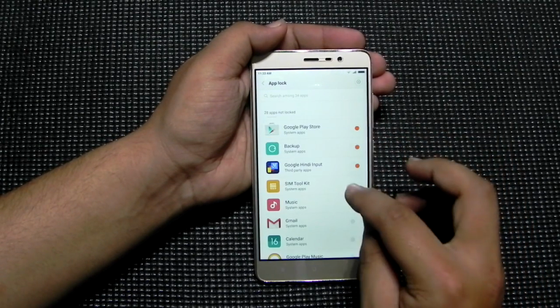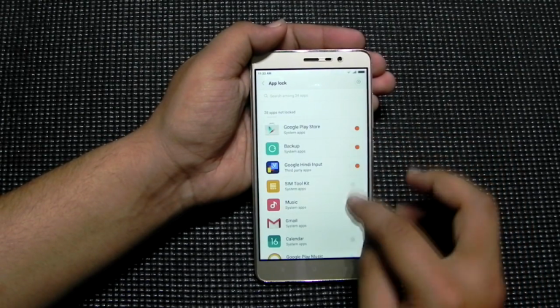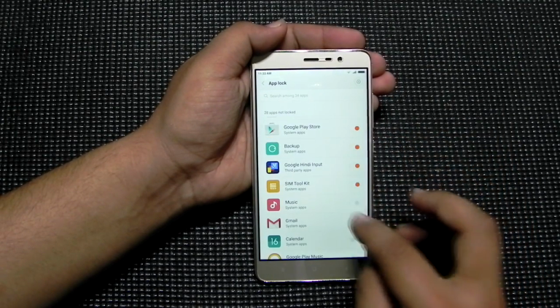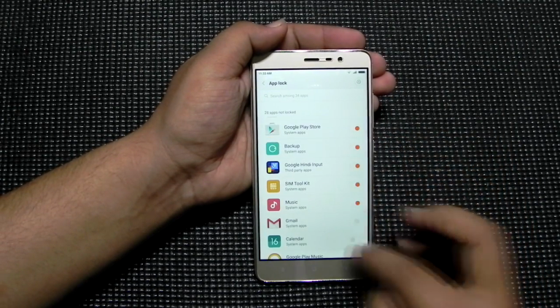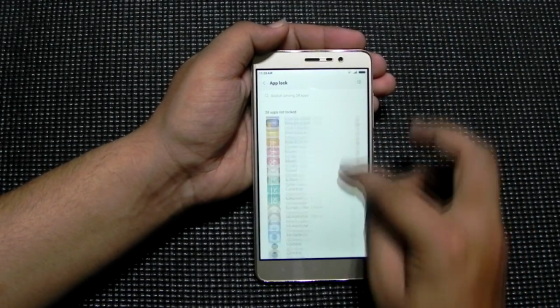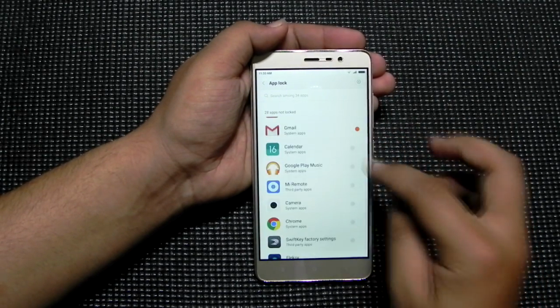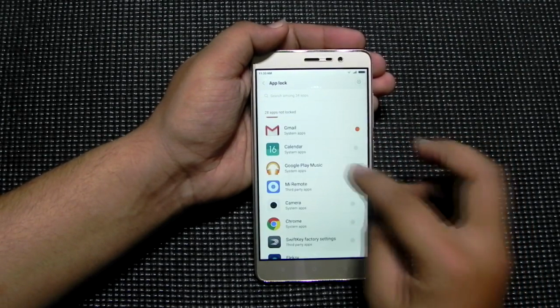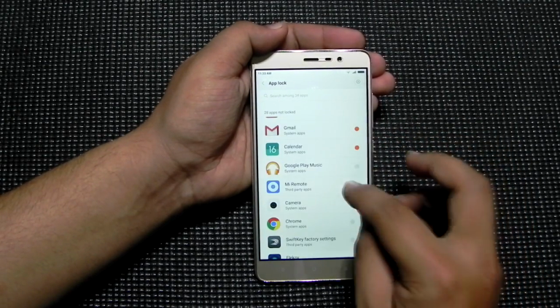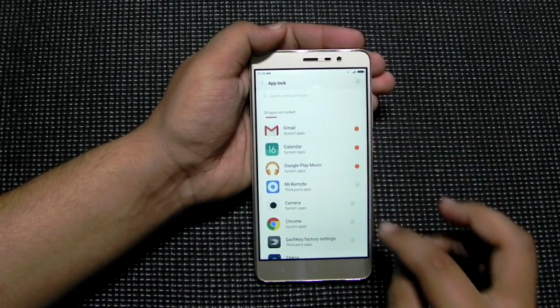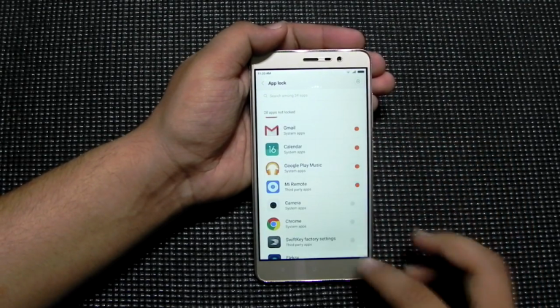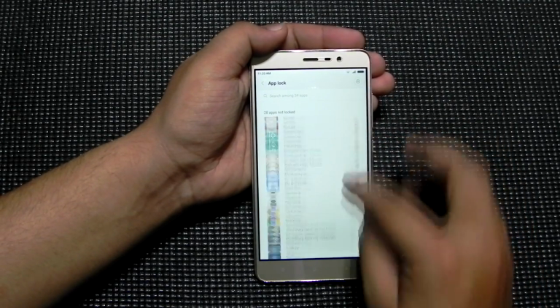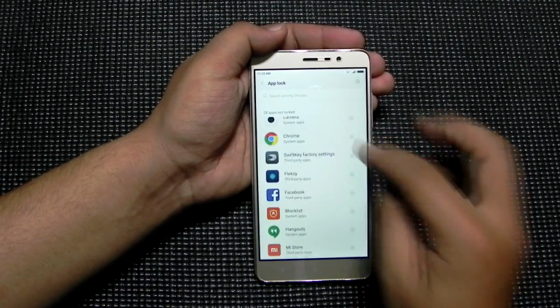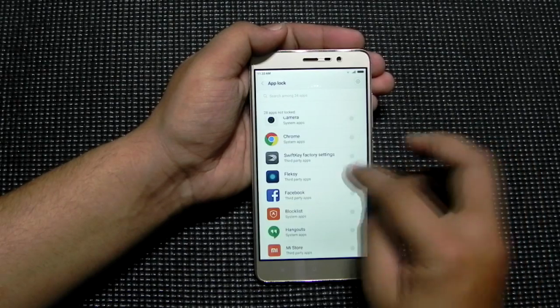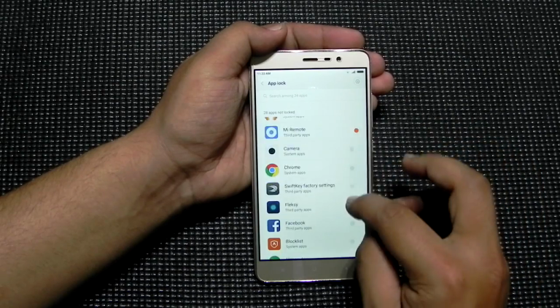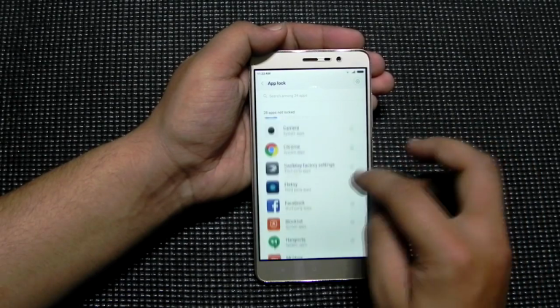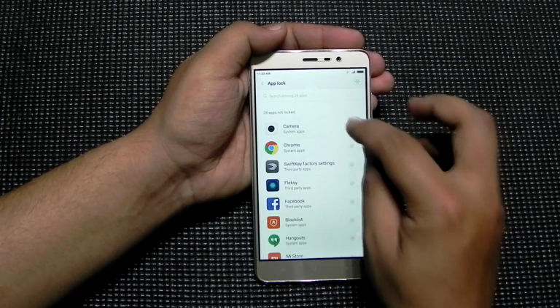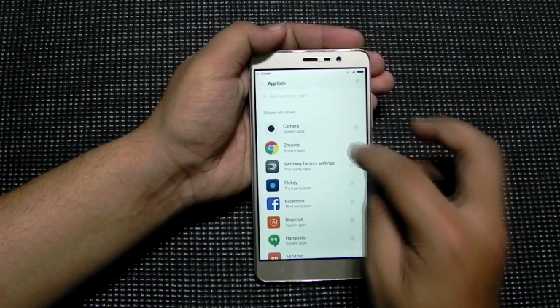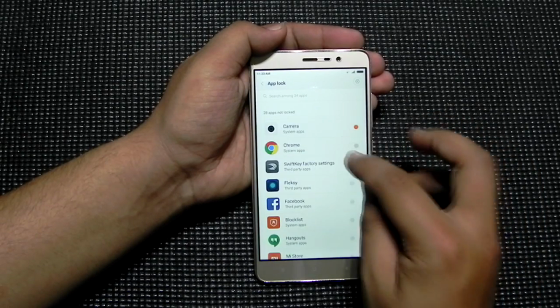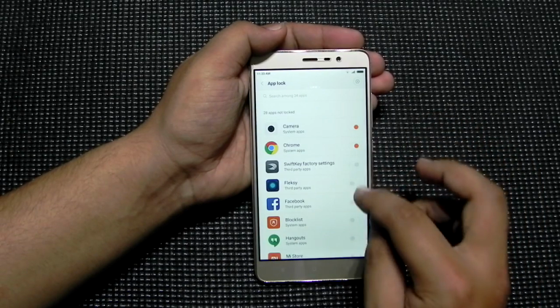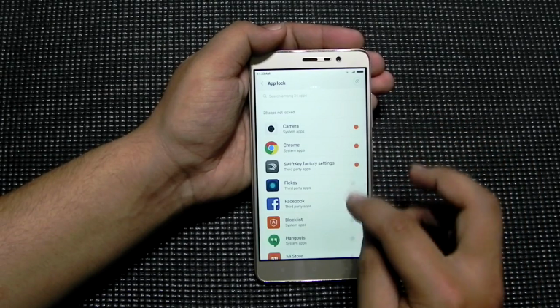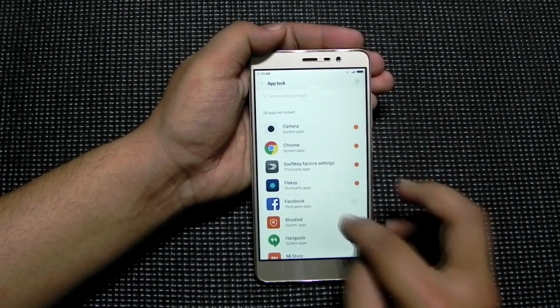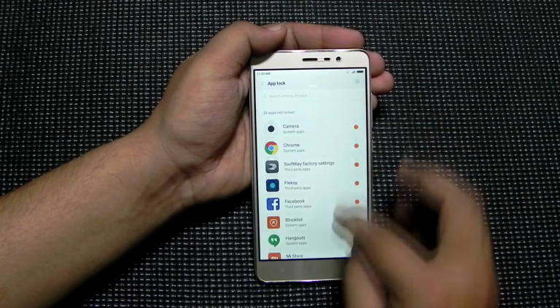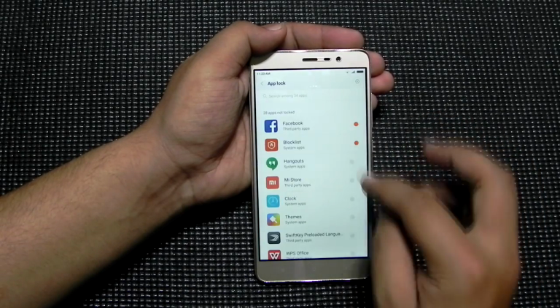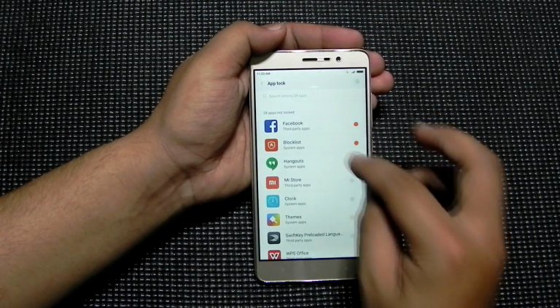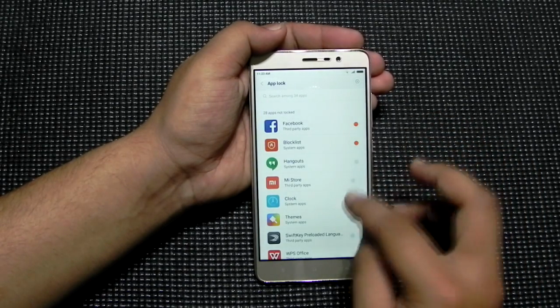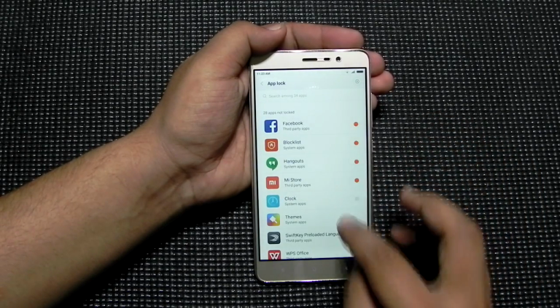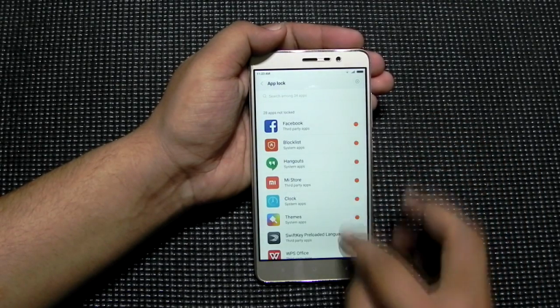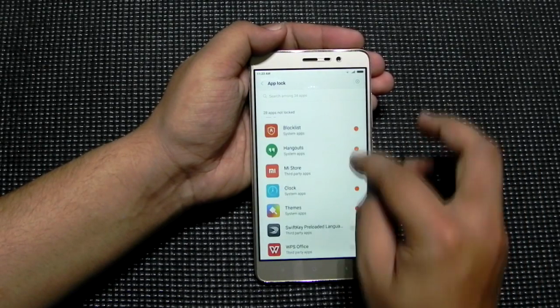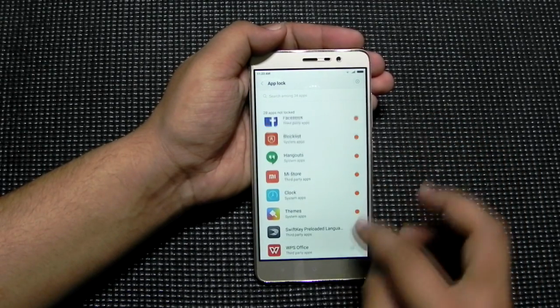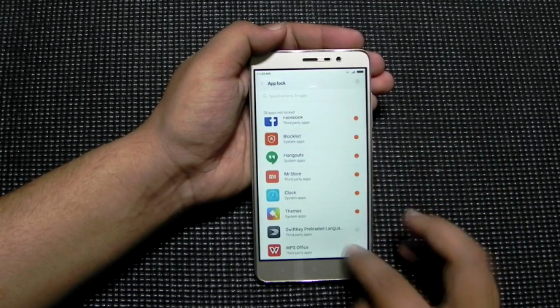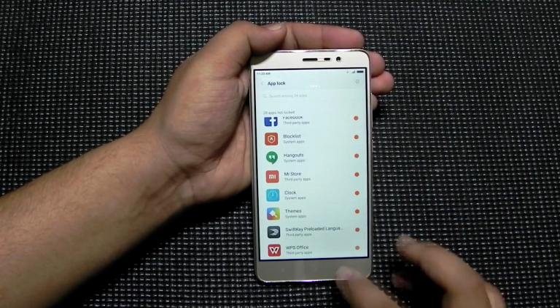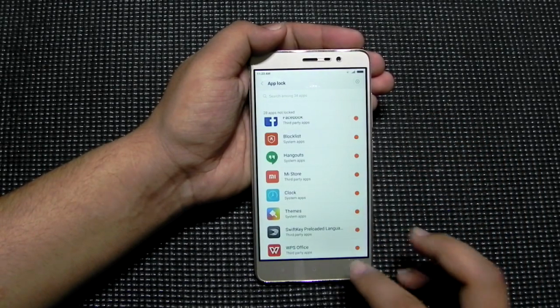And over here we can control each and every app that is on your mobile. So as you can see I am enabling each and every app in the phone.